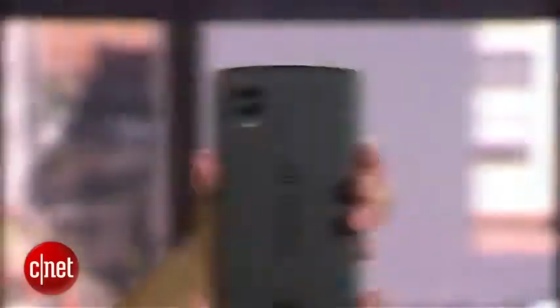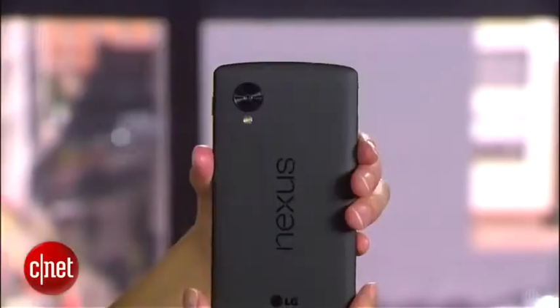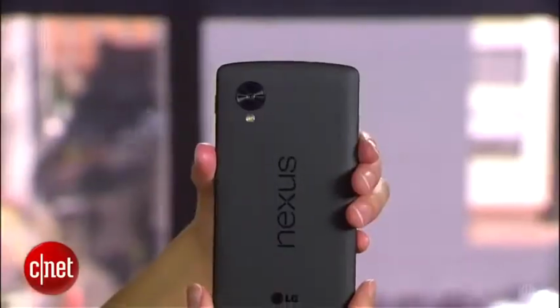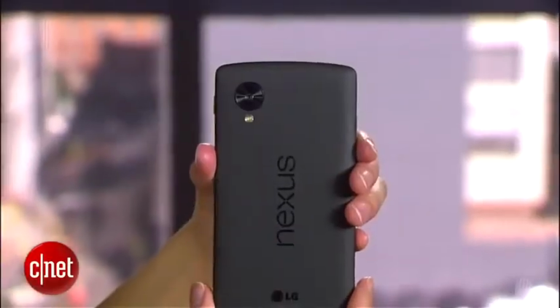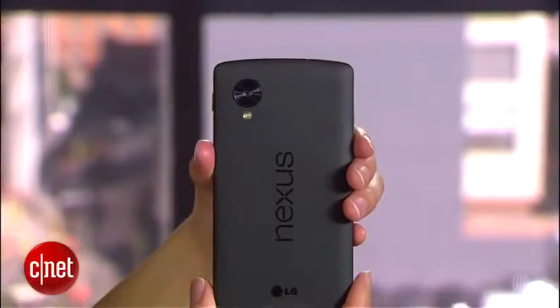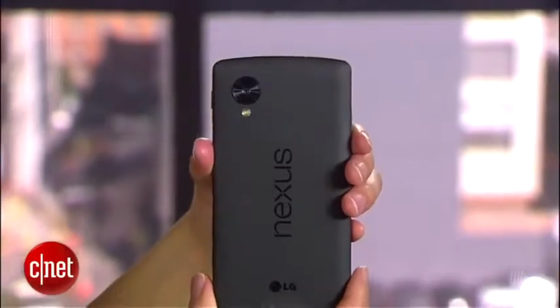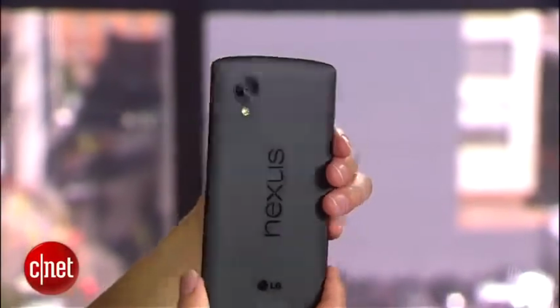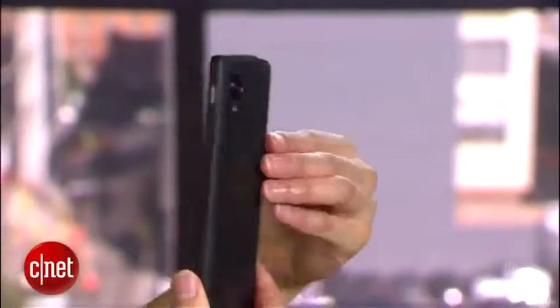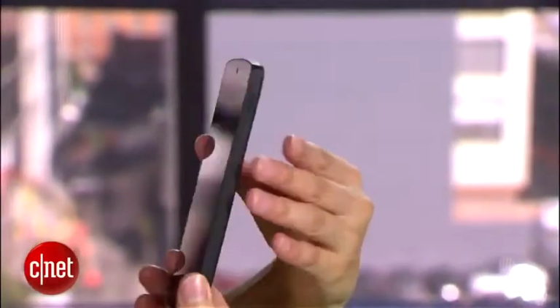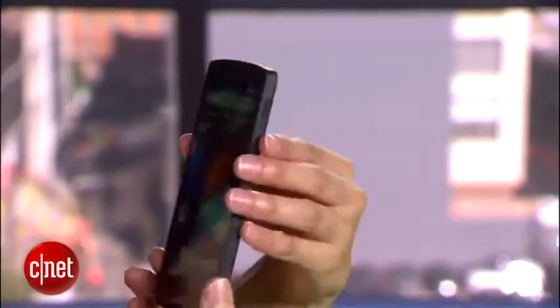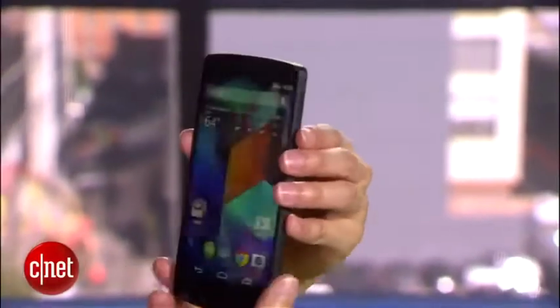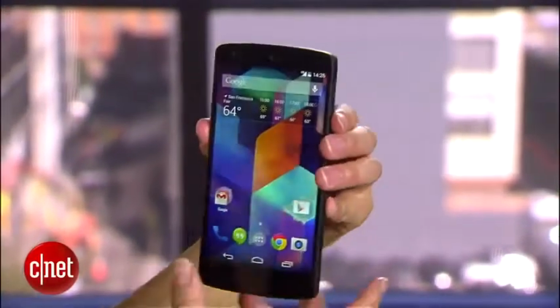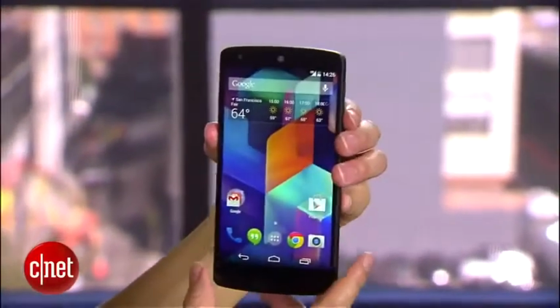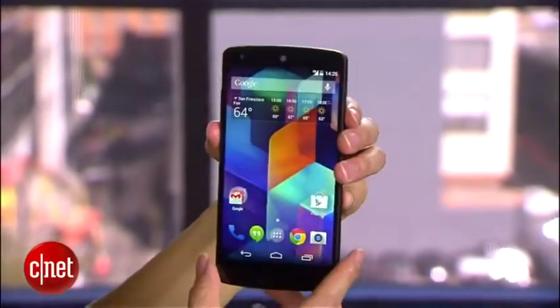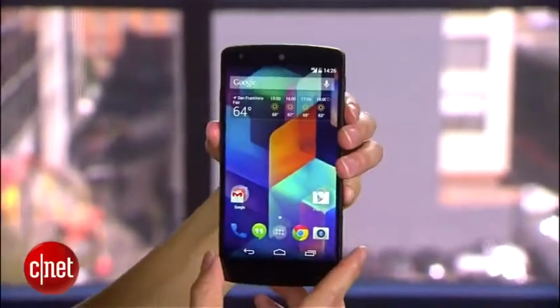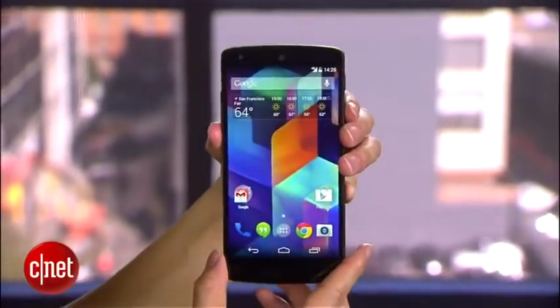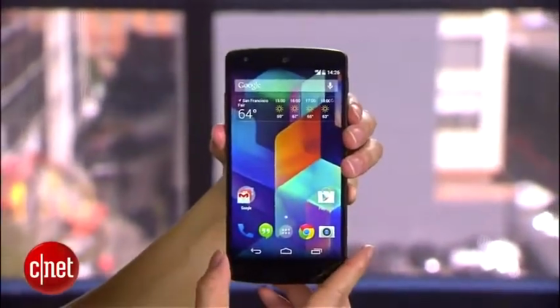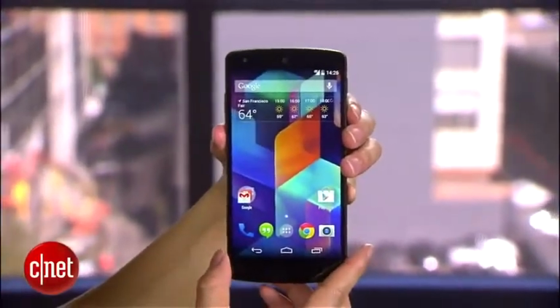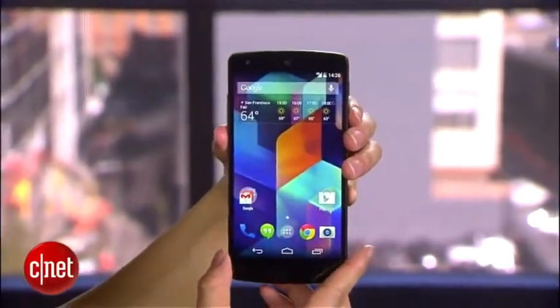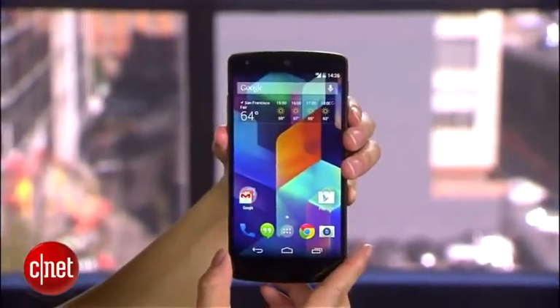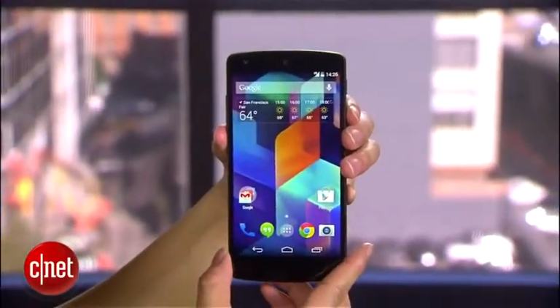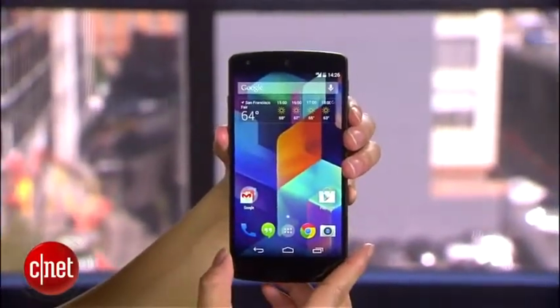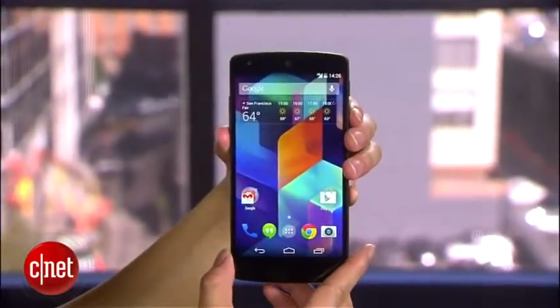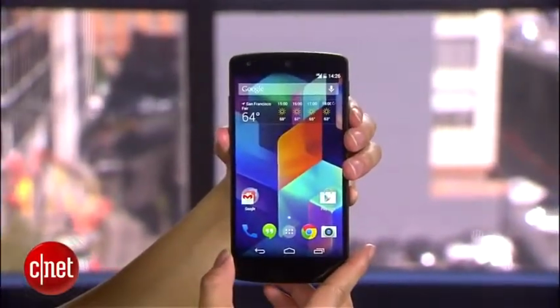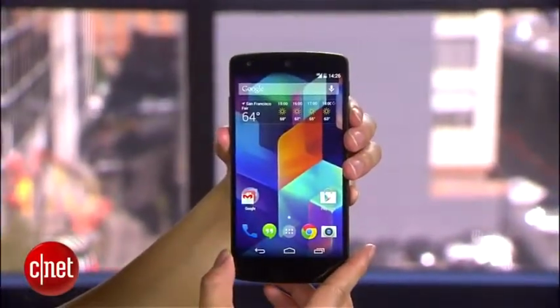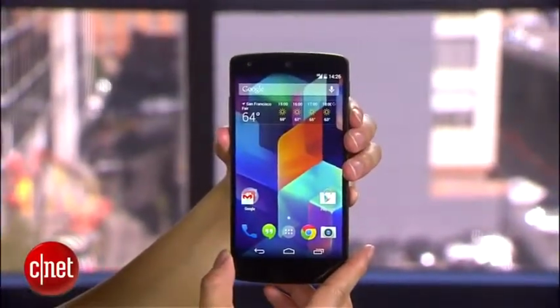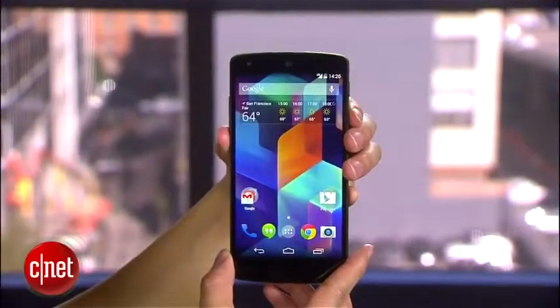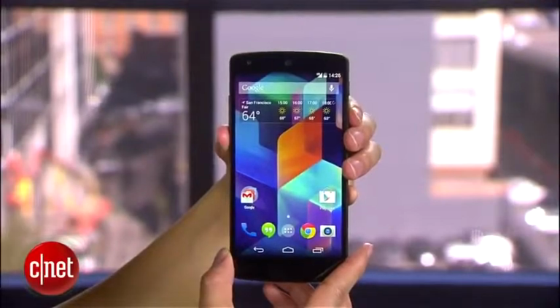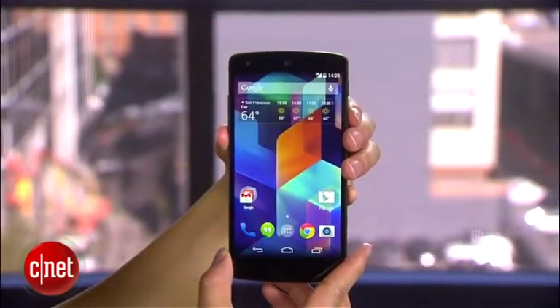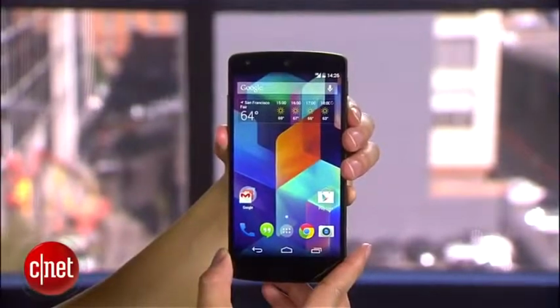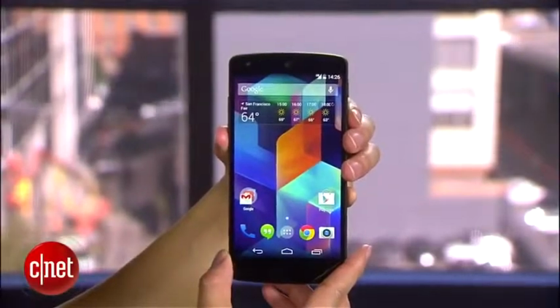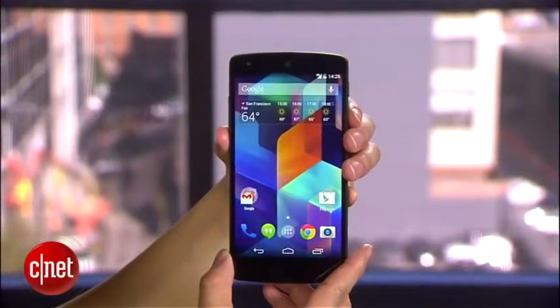The Nexus 5 also has a non-removable 2.3 ampere hour battery, which yields a reported talk time of up to 17 hours with data turned on.